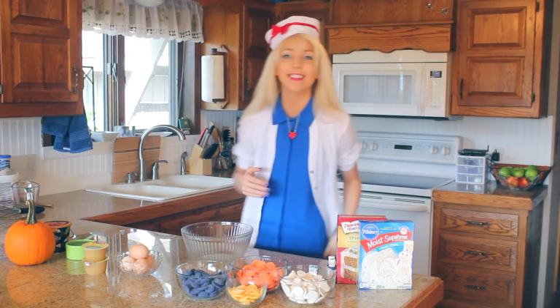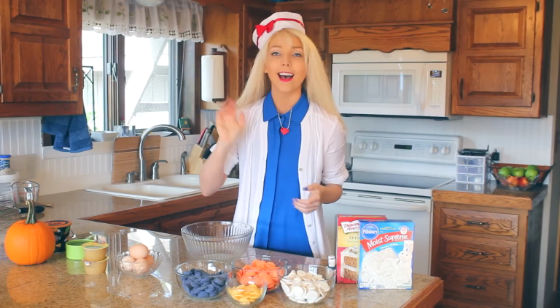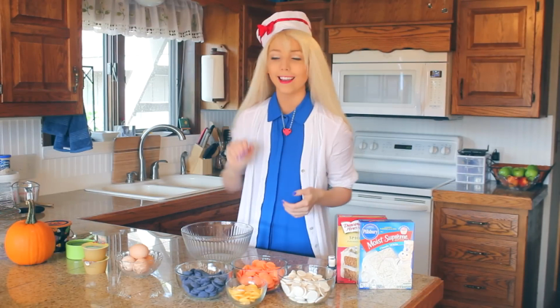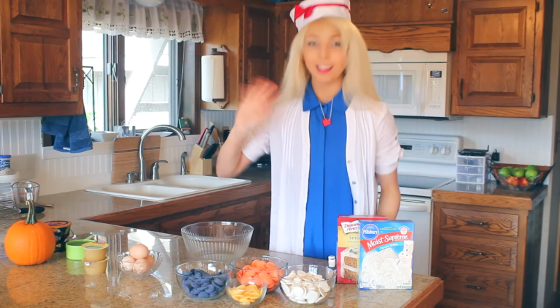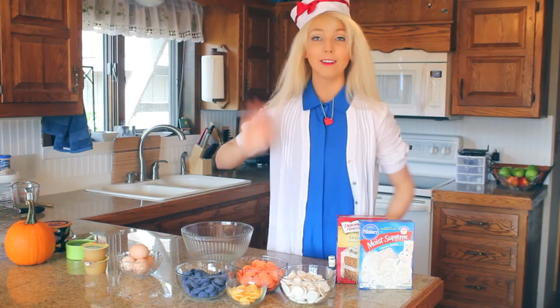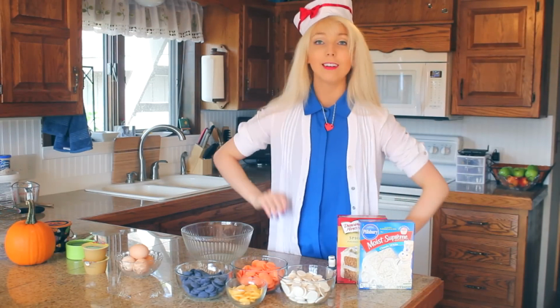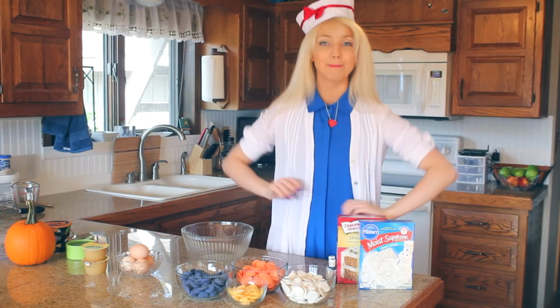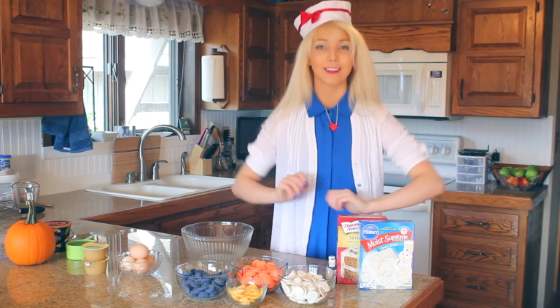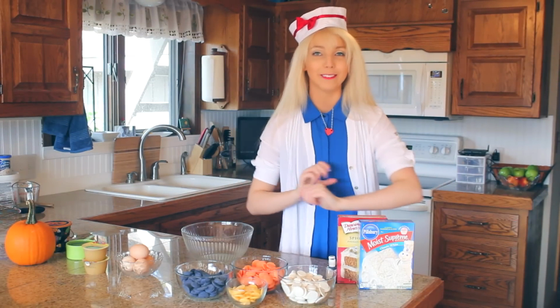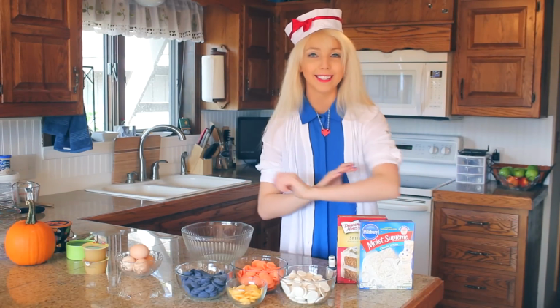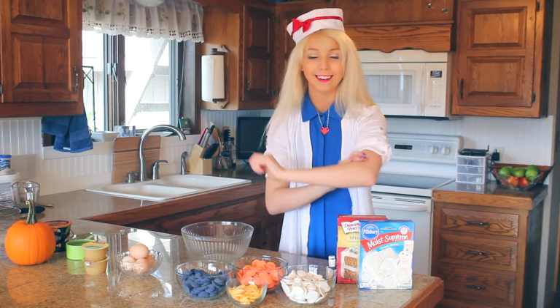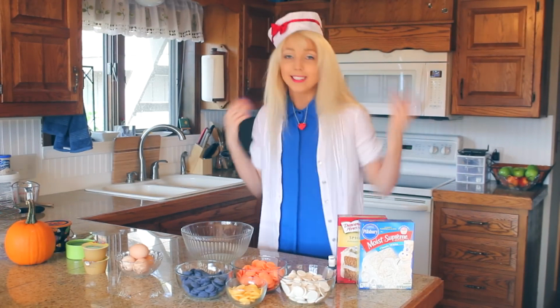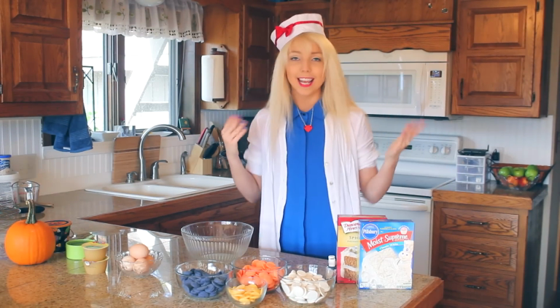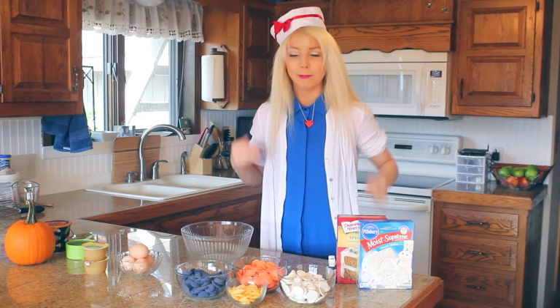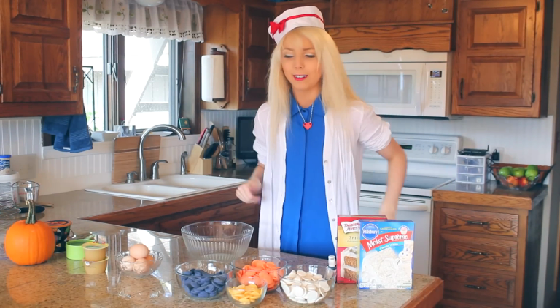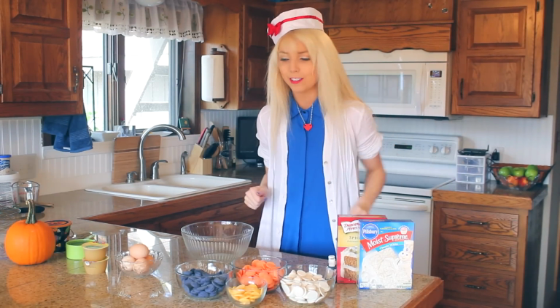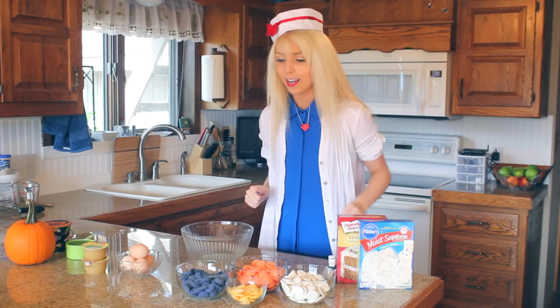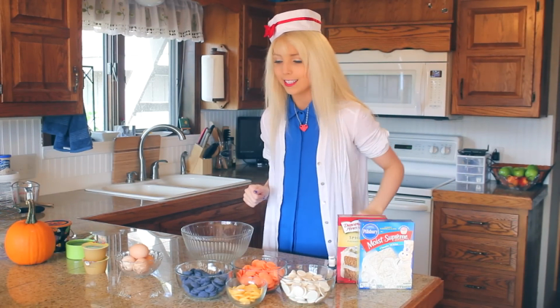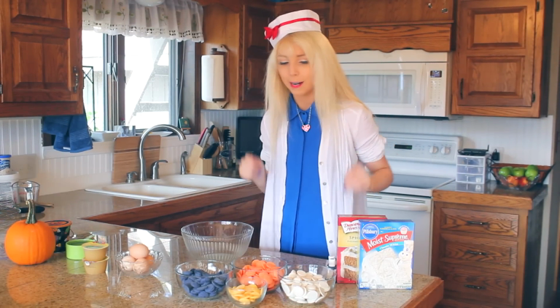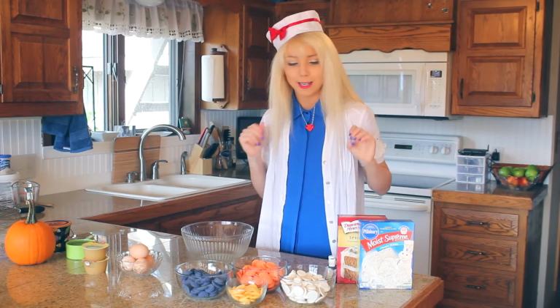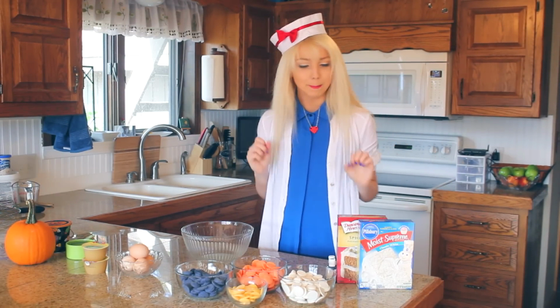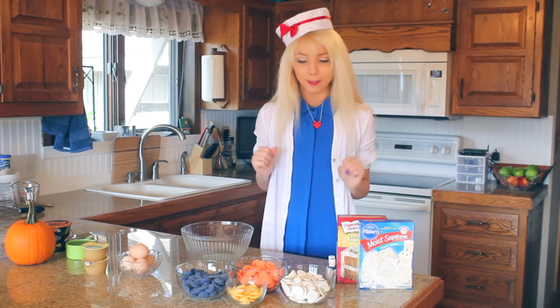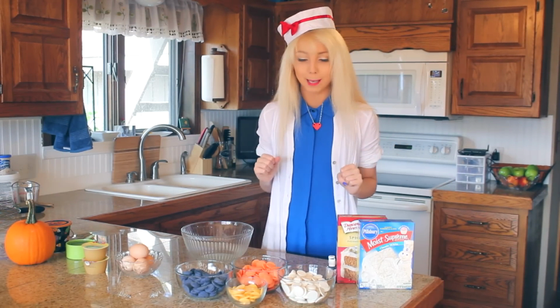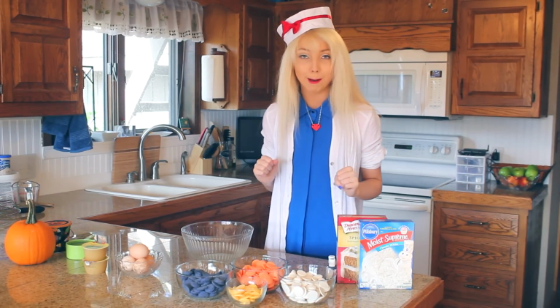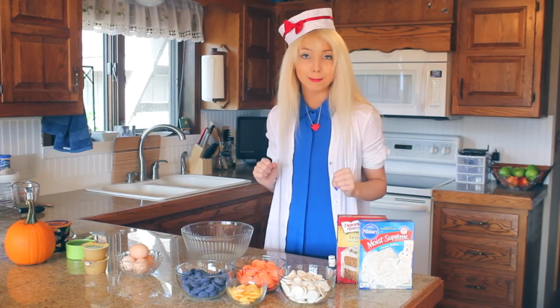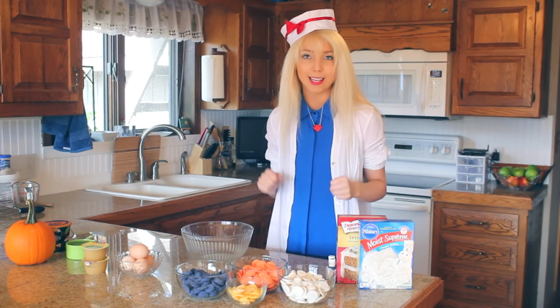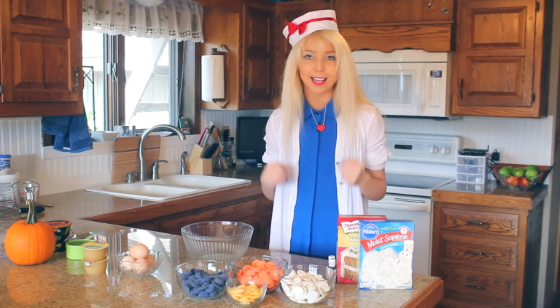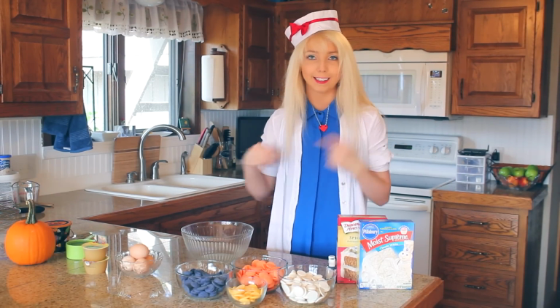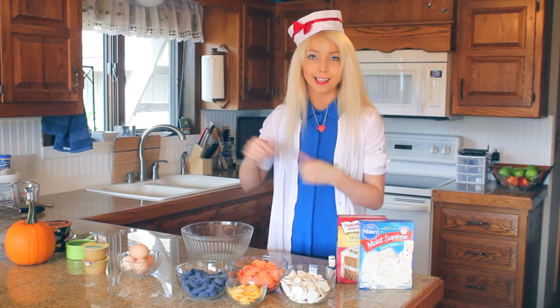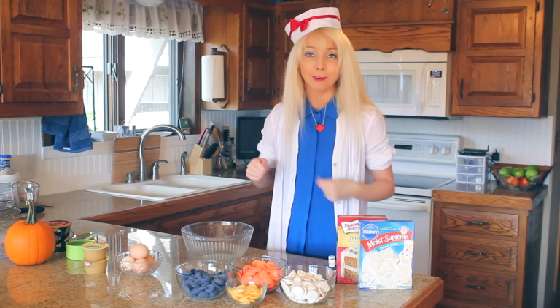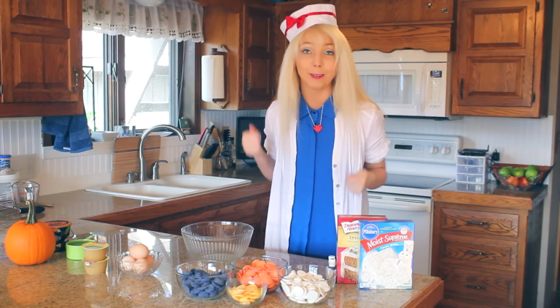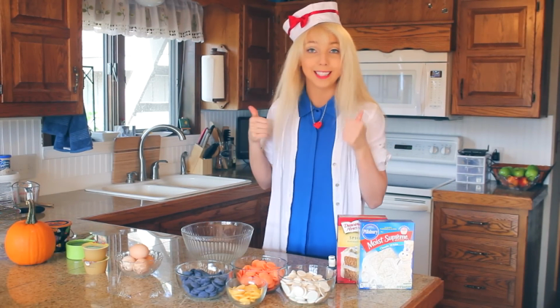Hi! Hello! Happy Halloween! Today I wanted to show you guys how to make simple cake pops and decorate them for Halloween.